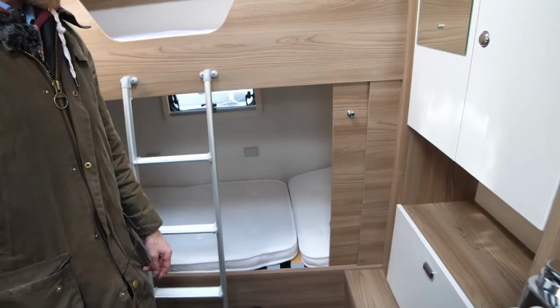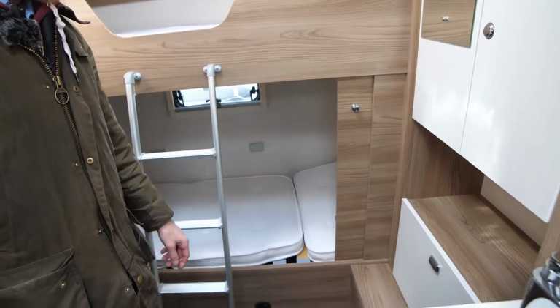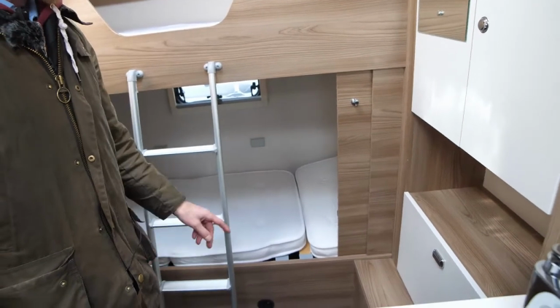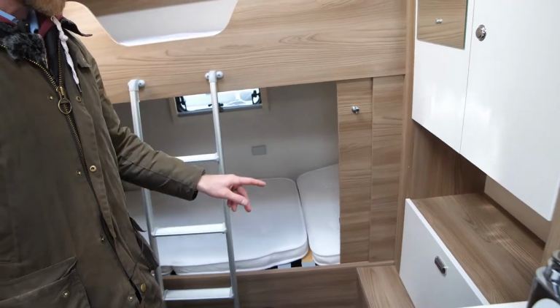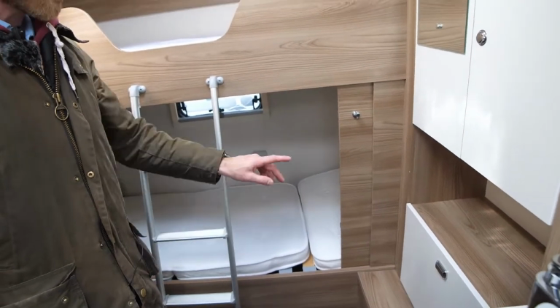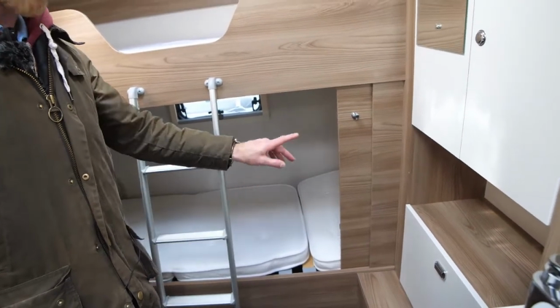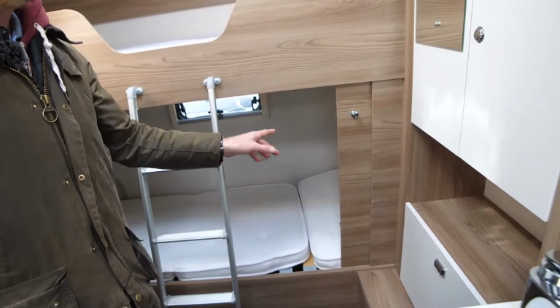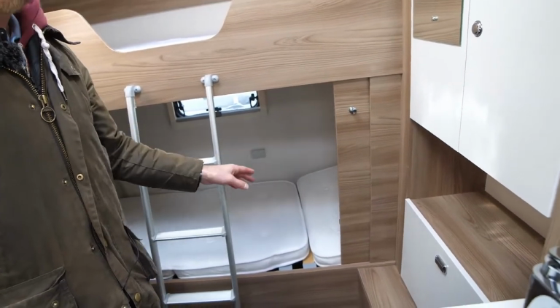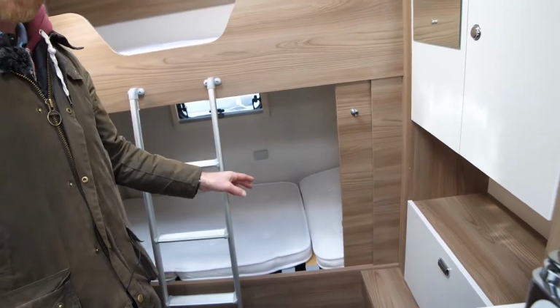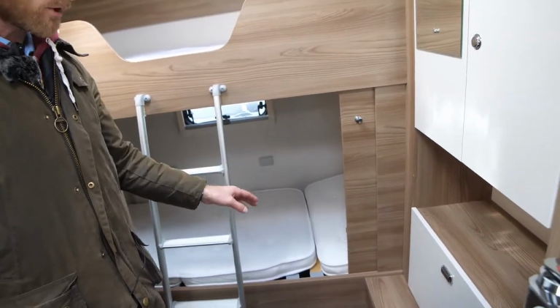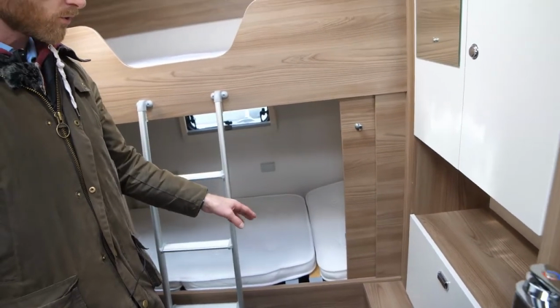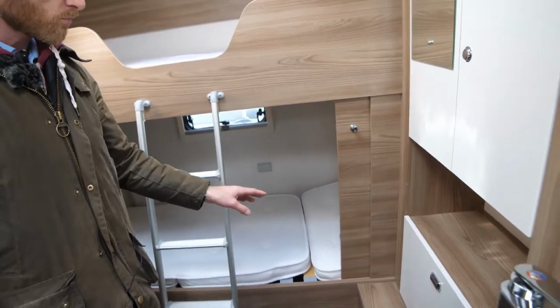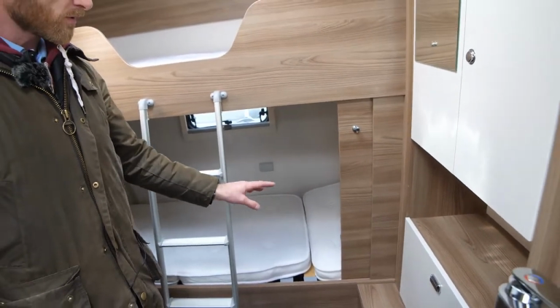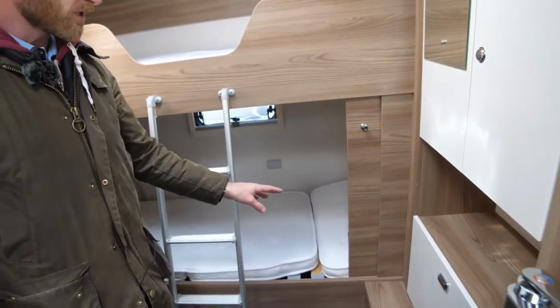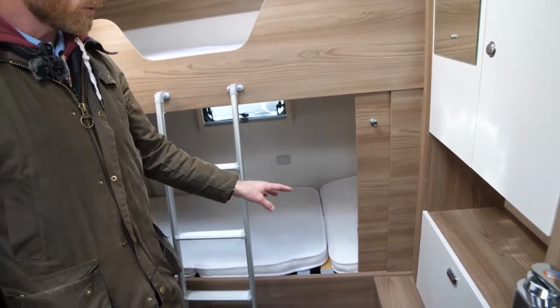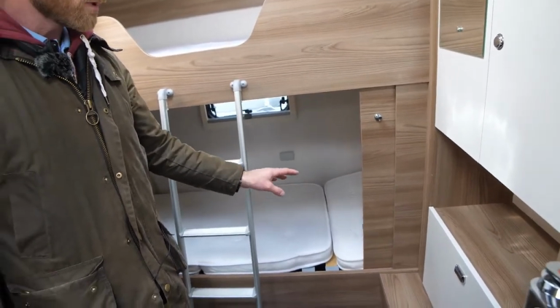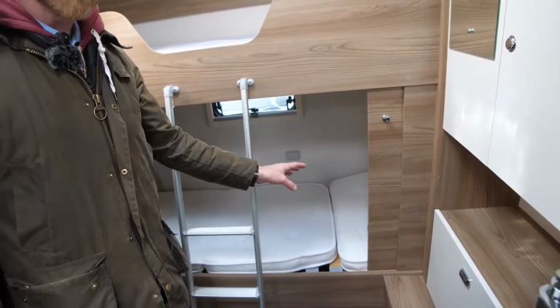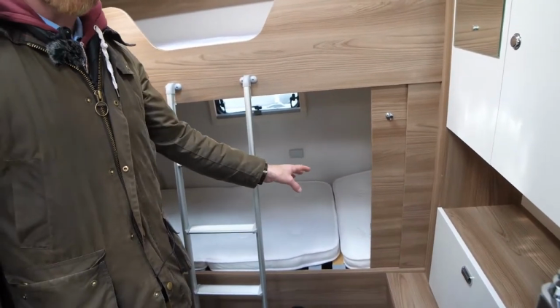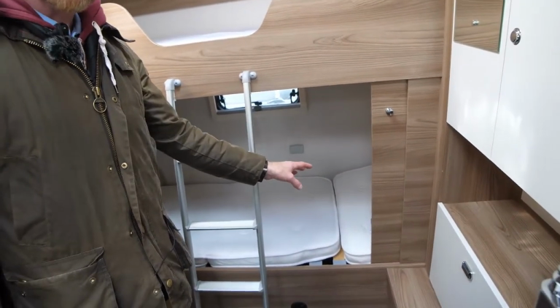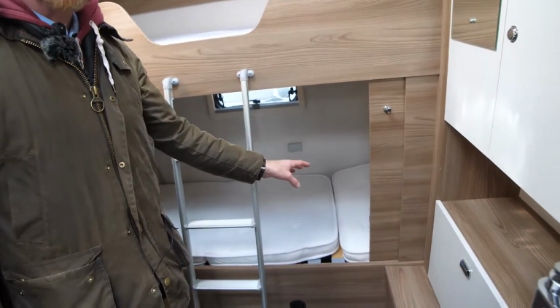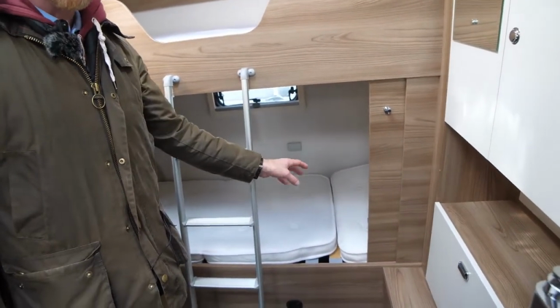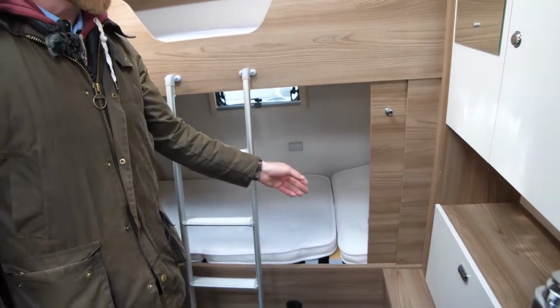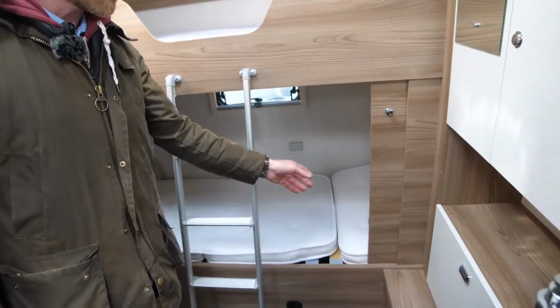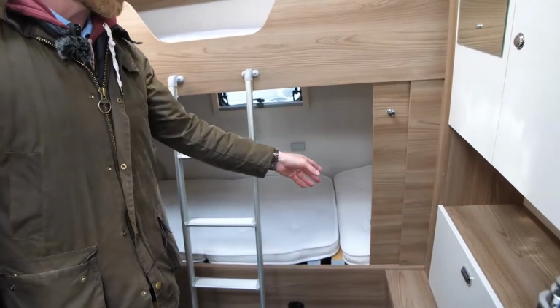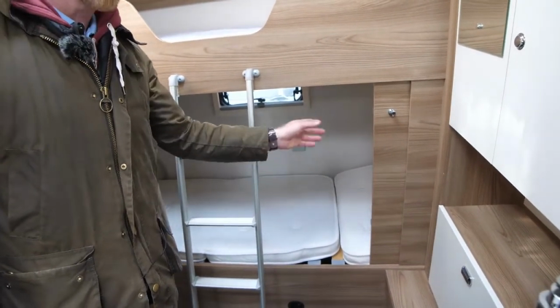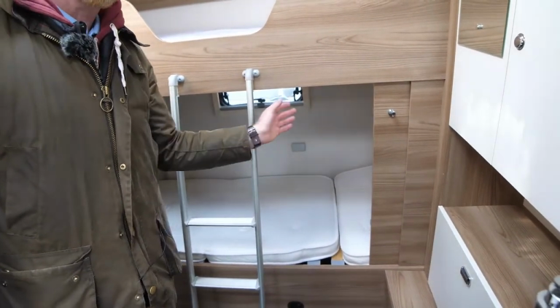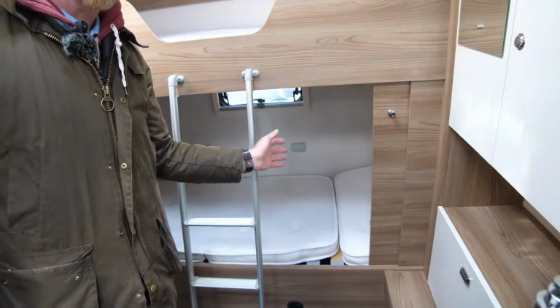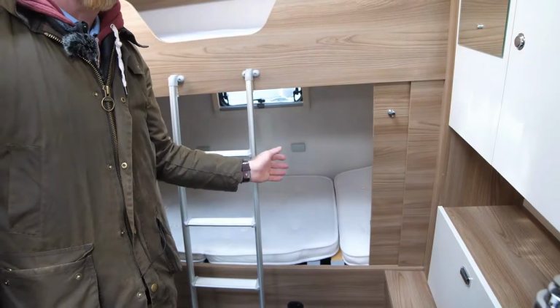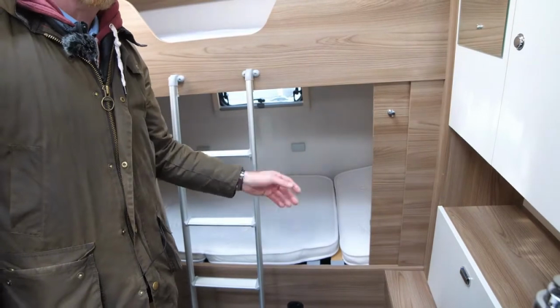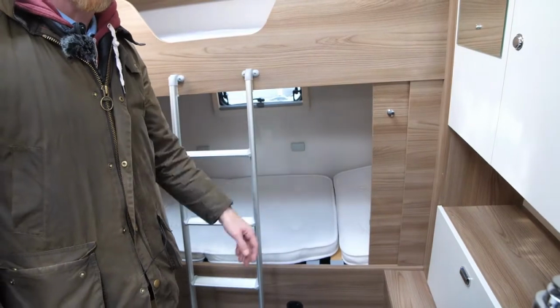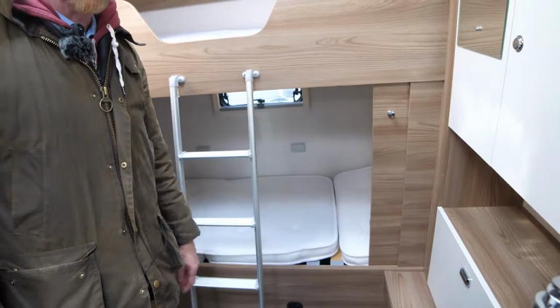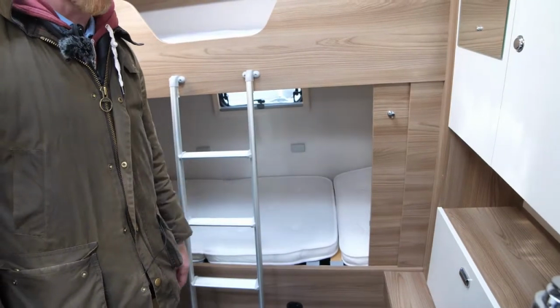The doors are only designed to close when we remove the bottom bed to turn this into a large rear garage.